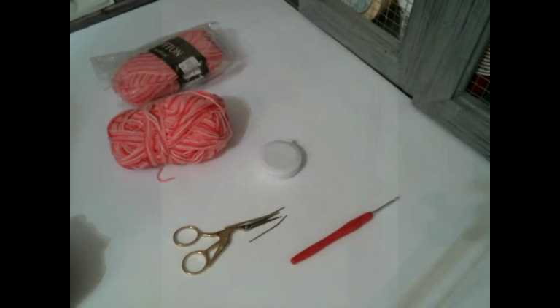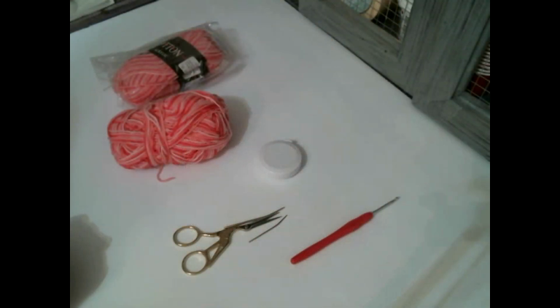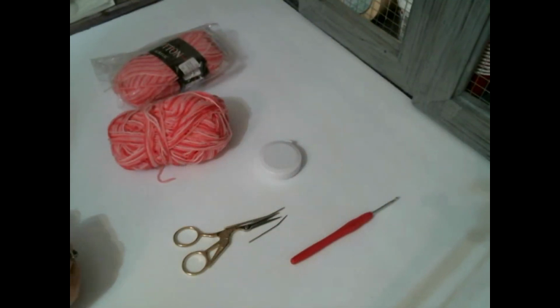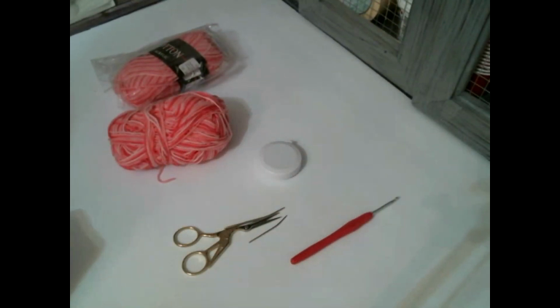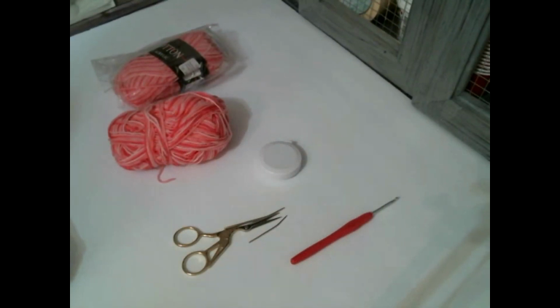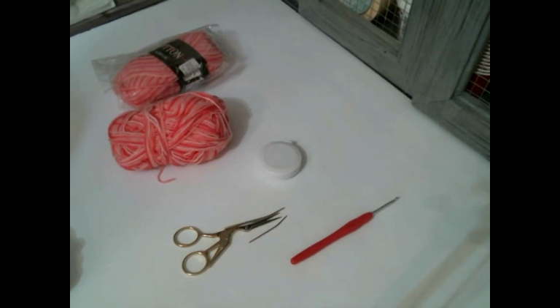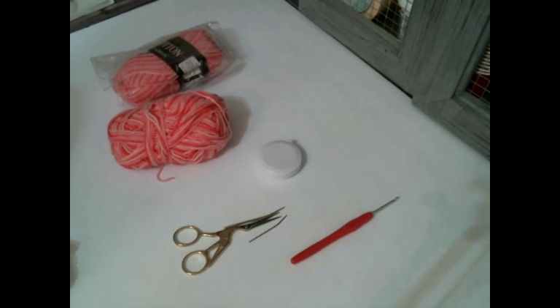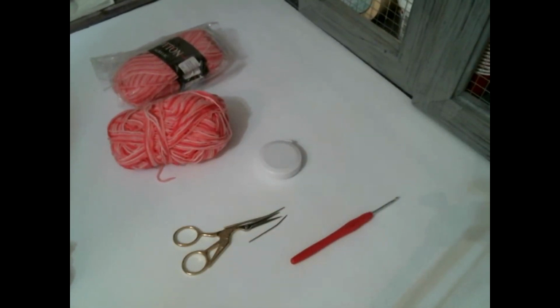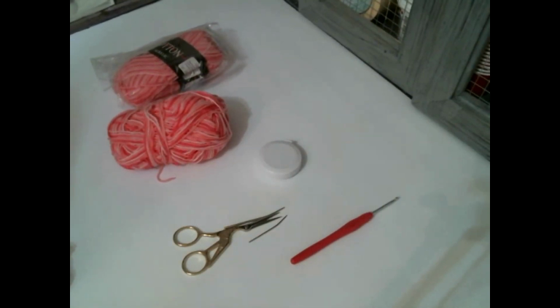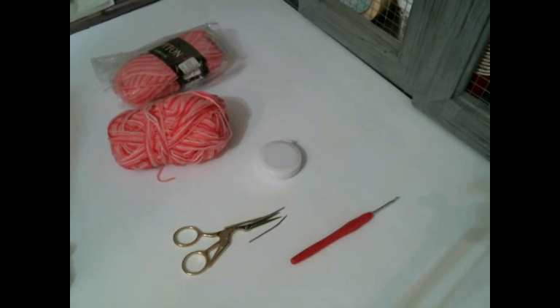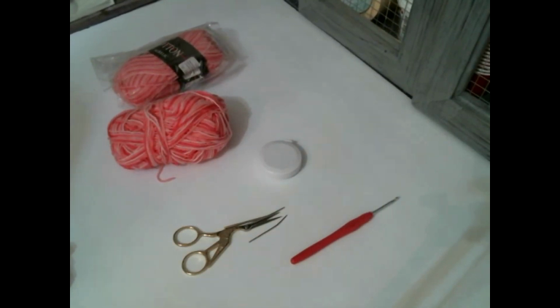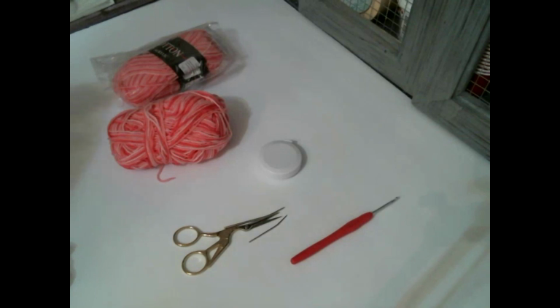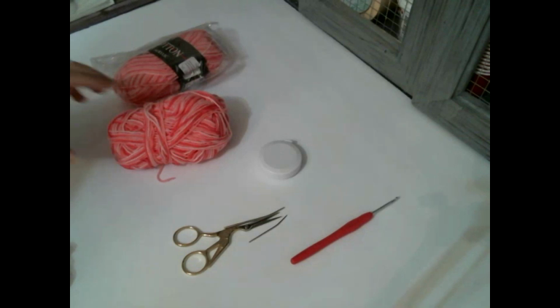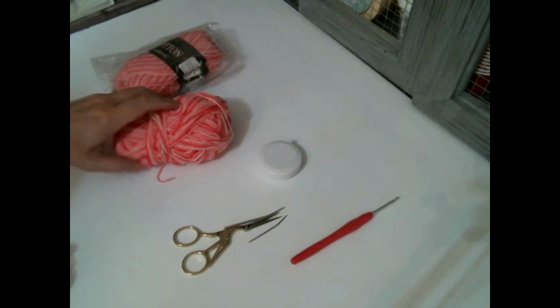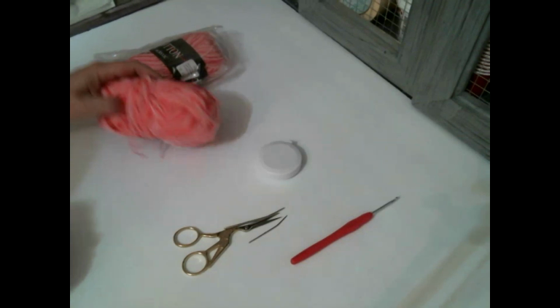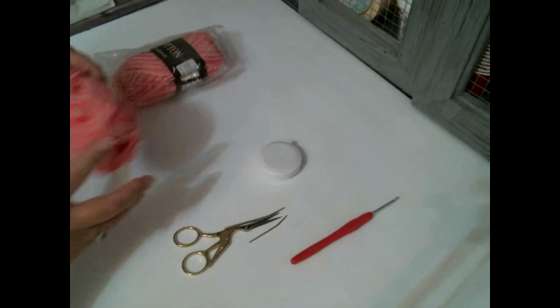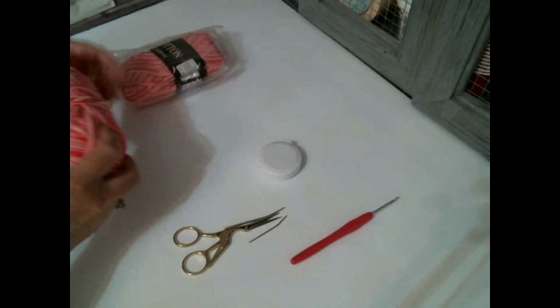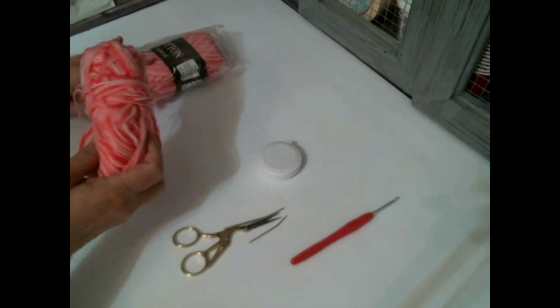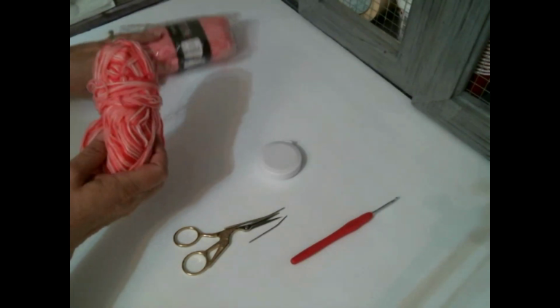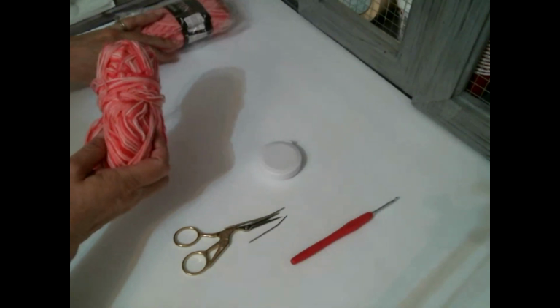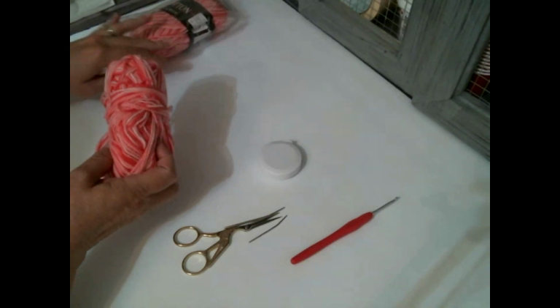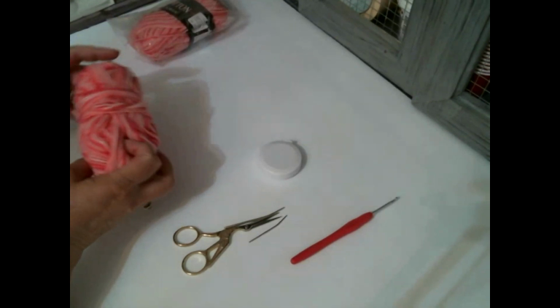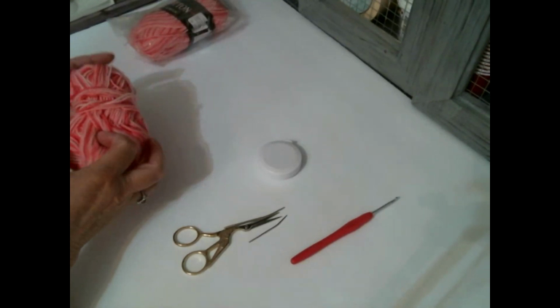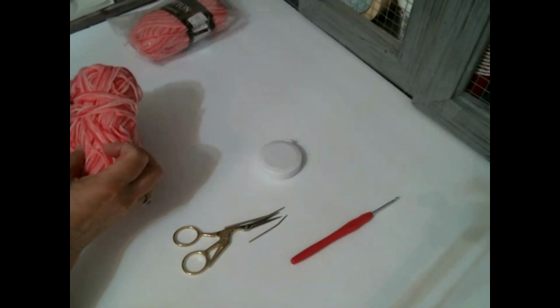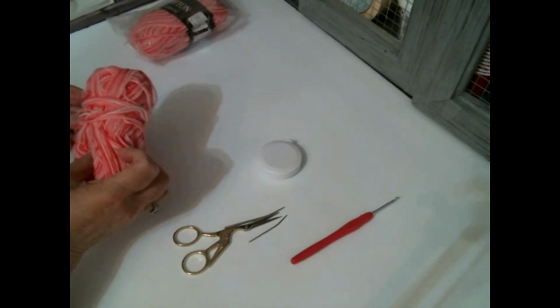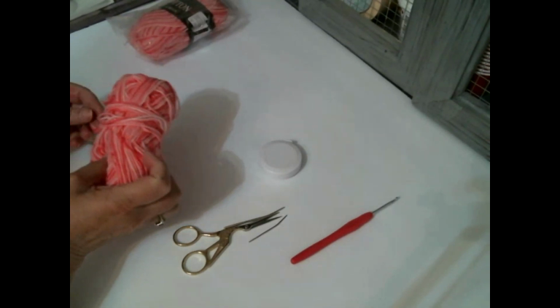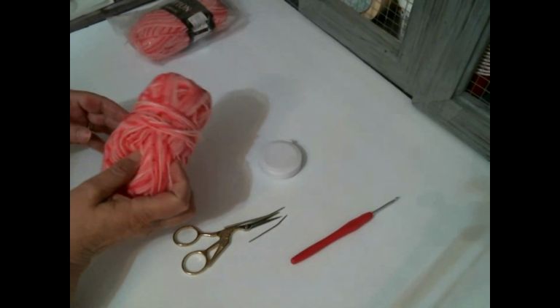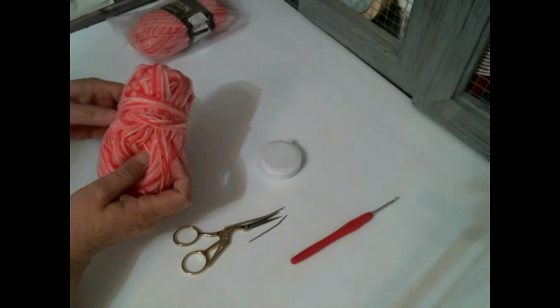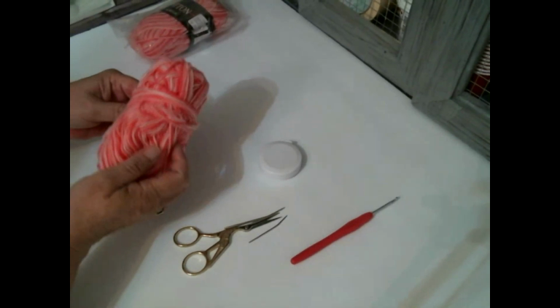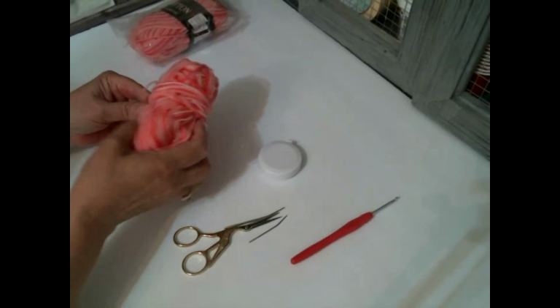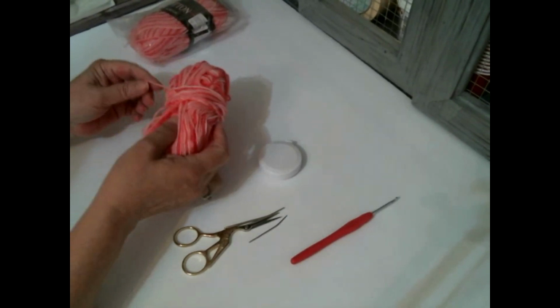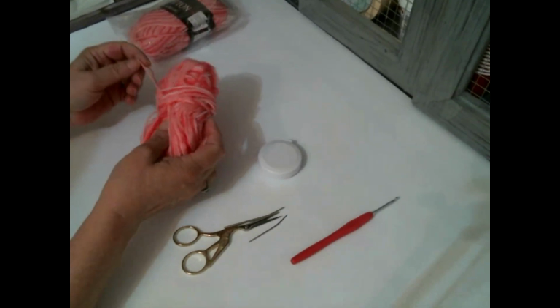Hello everyone and welcome to Crafting with Amy. Today I'm going to be making just your basic granny square.